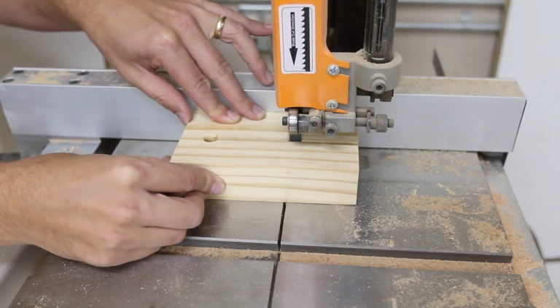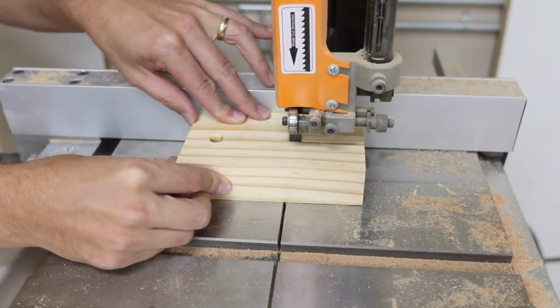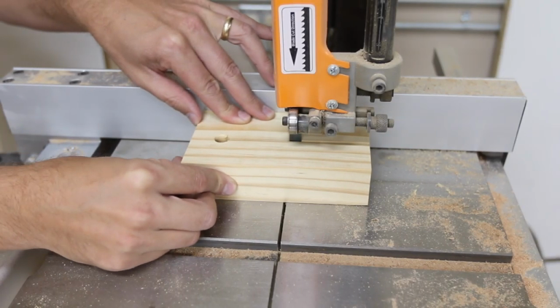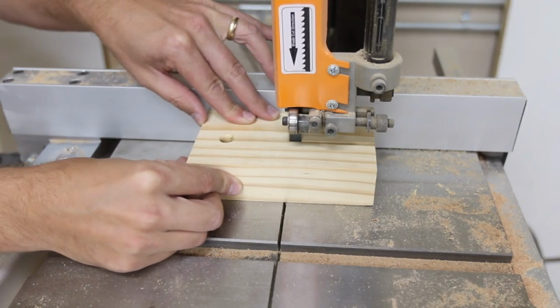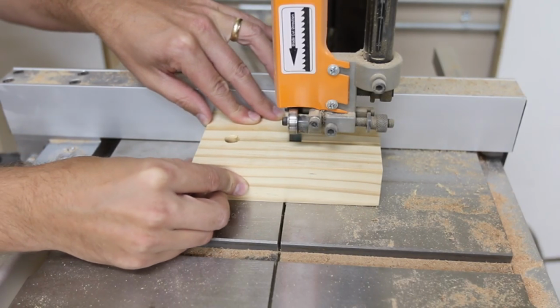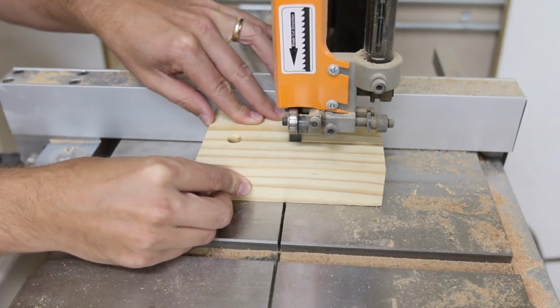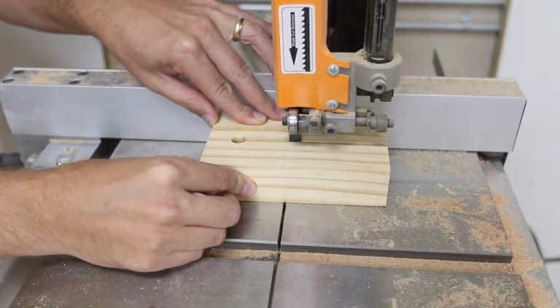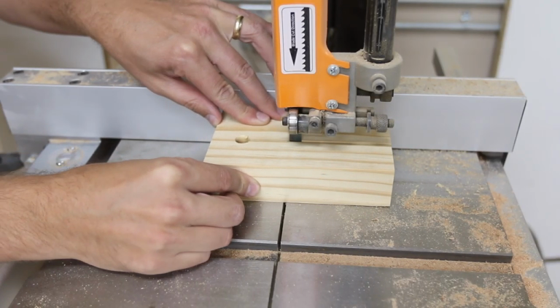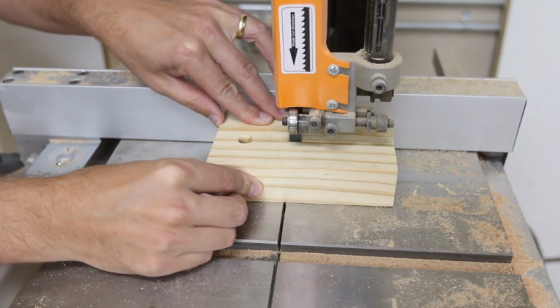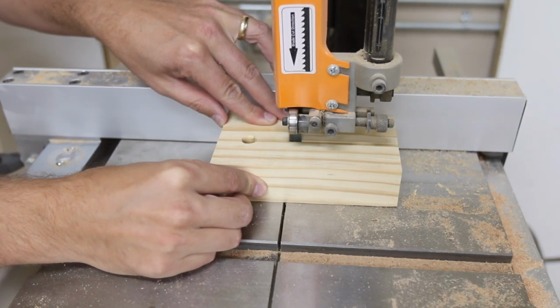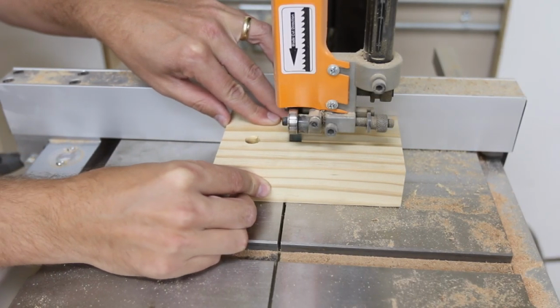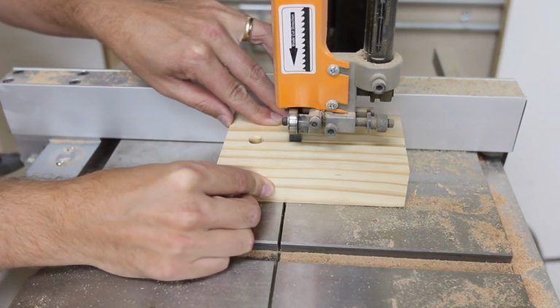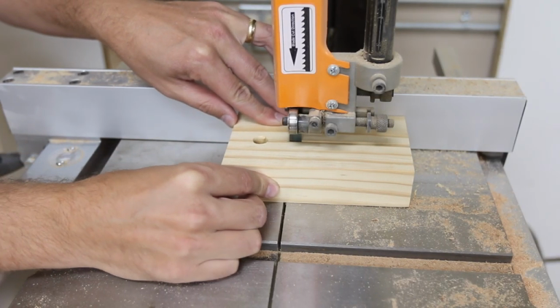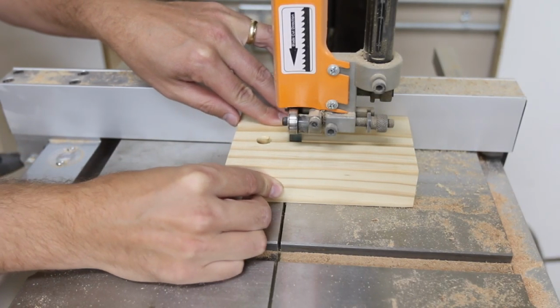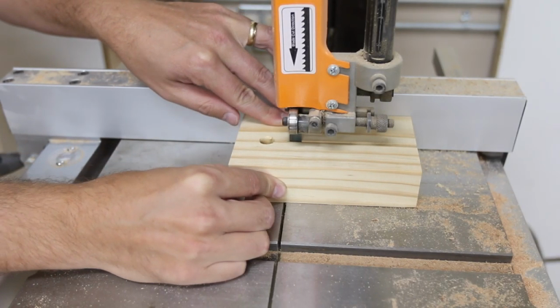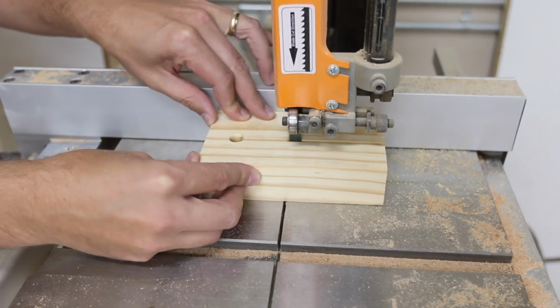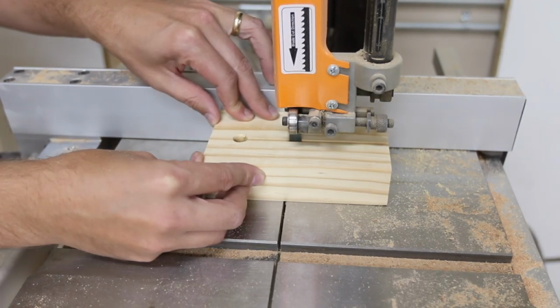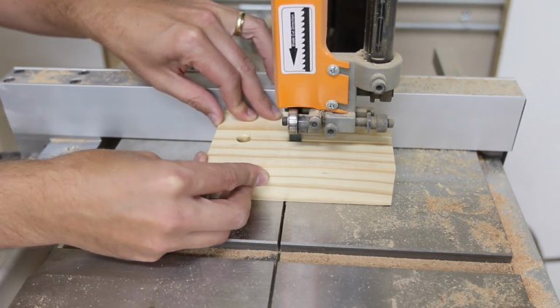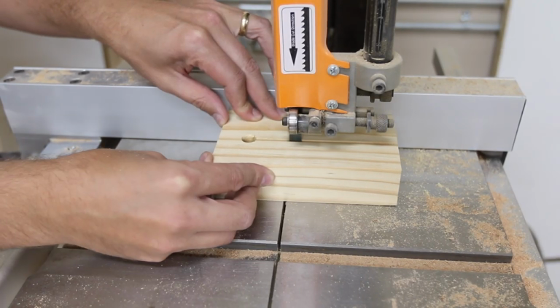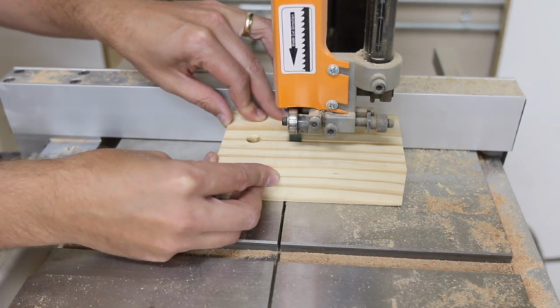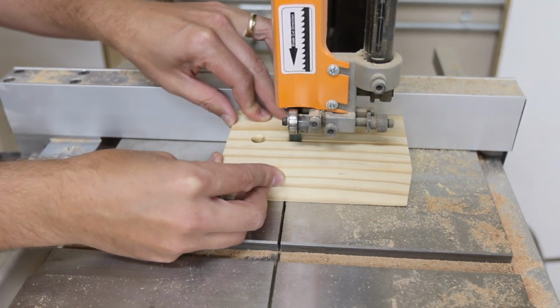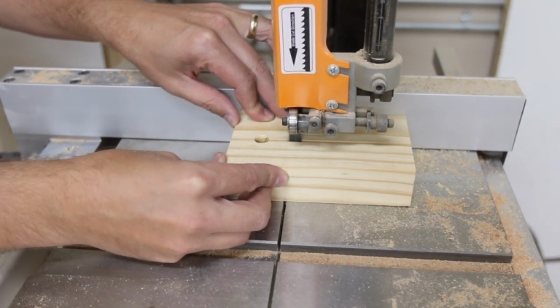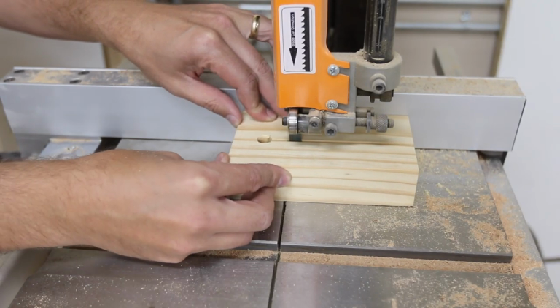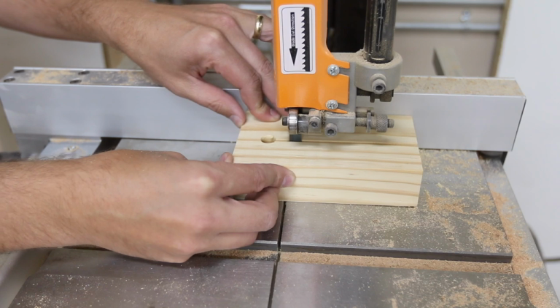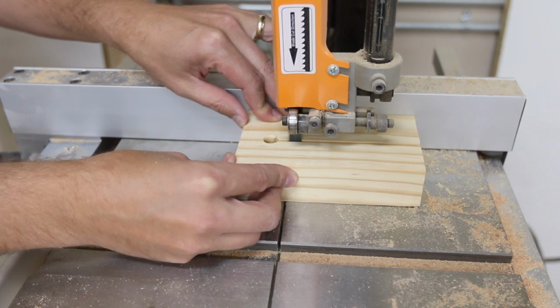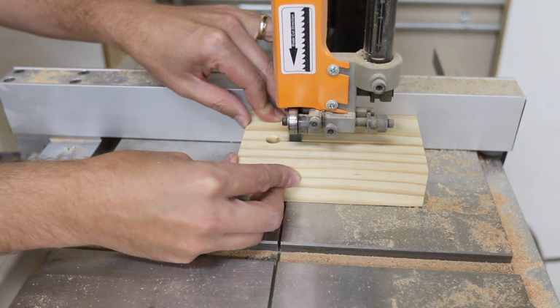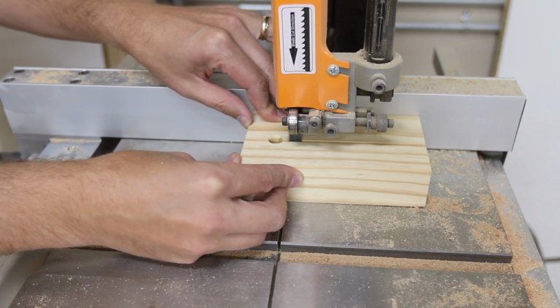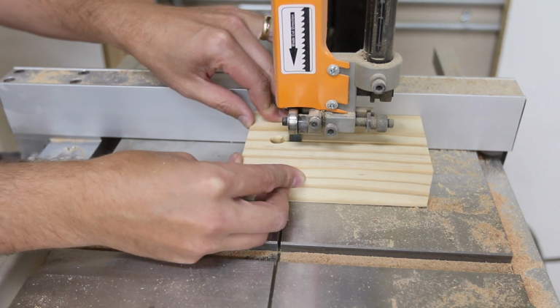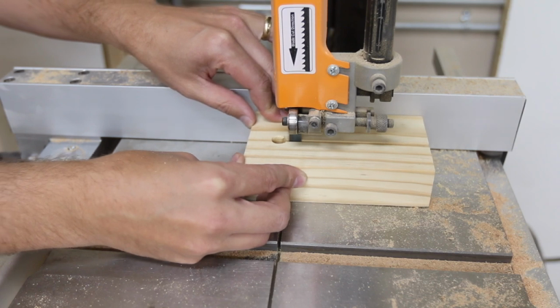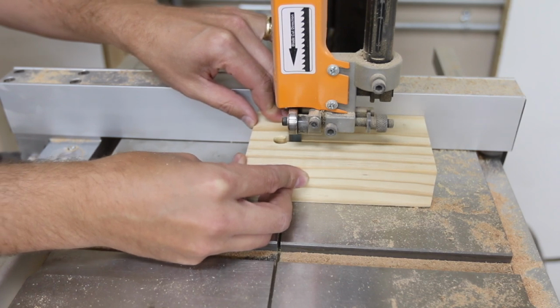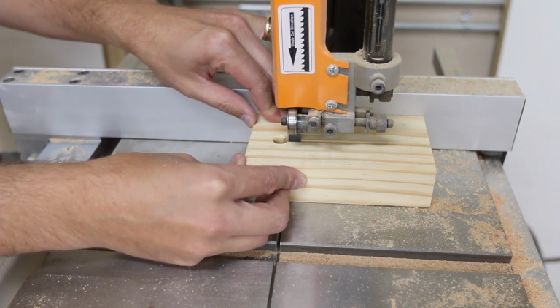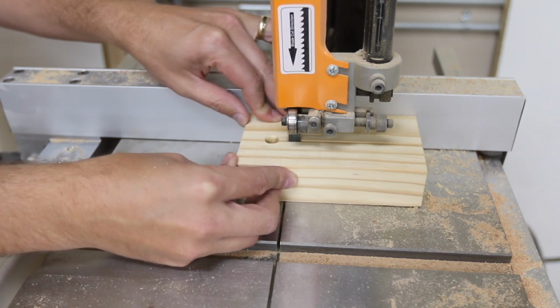I cut out a little spacer that would encase the dowel. After a little tweaking, that worked quite well.